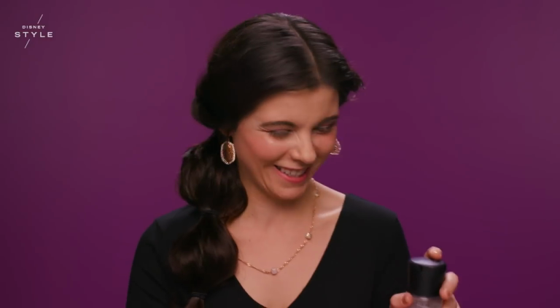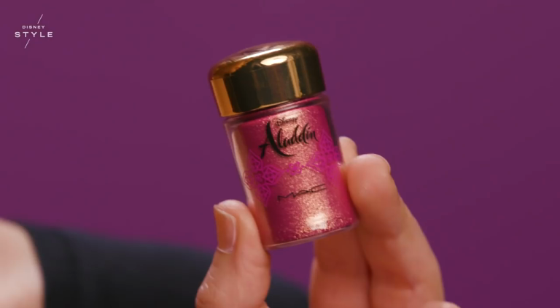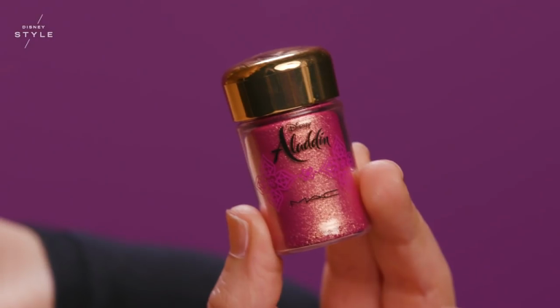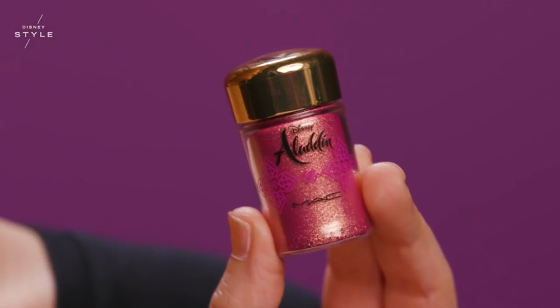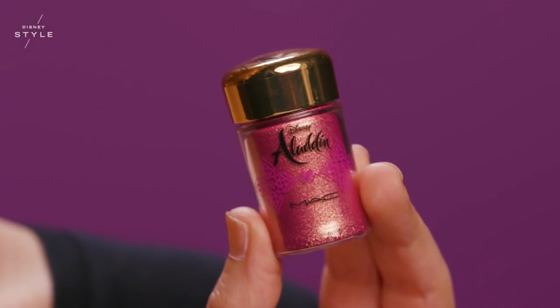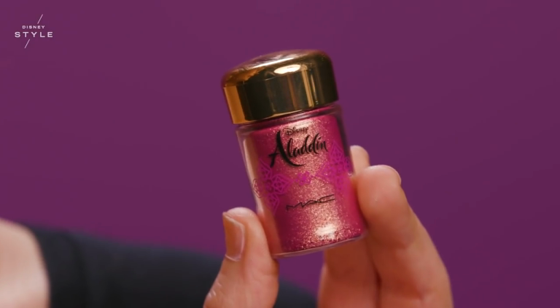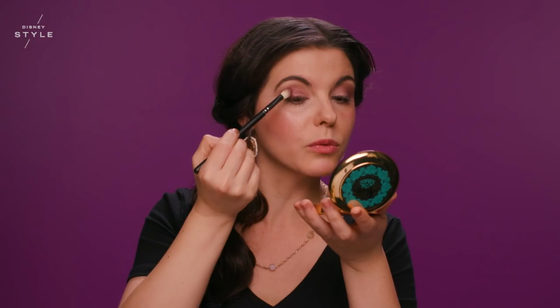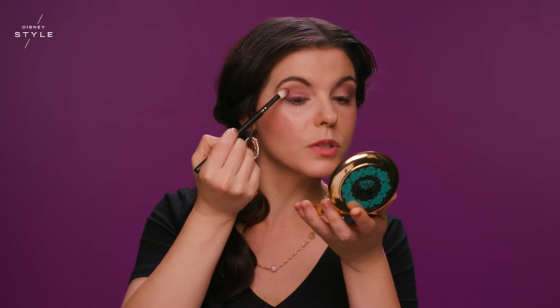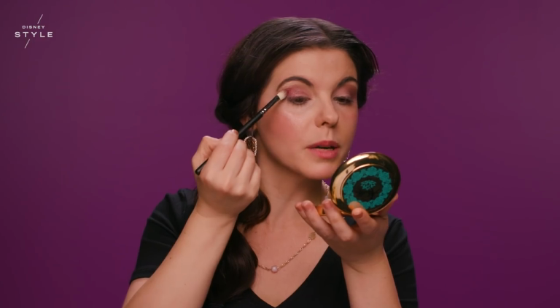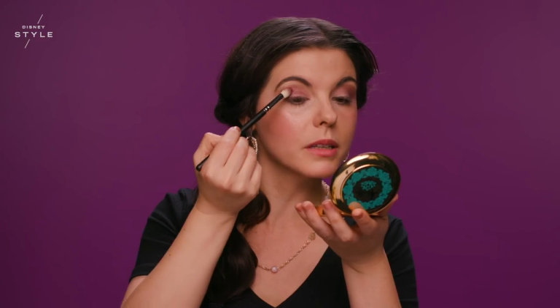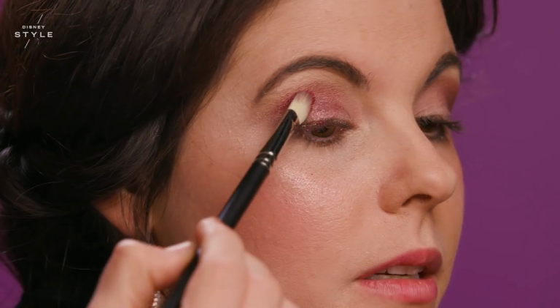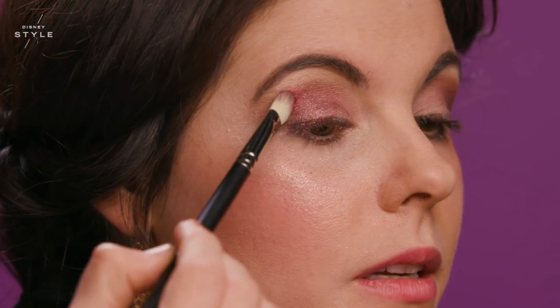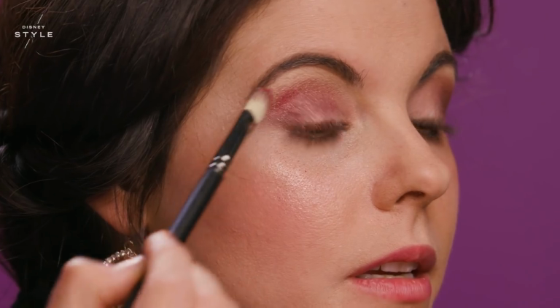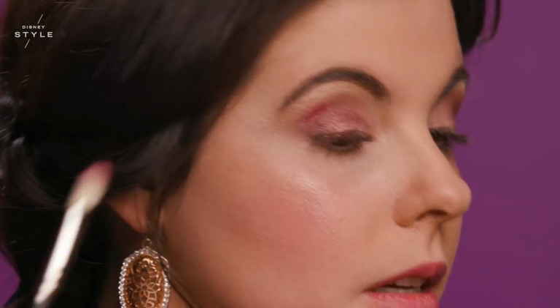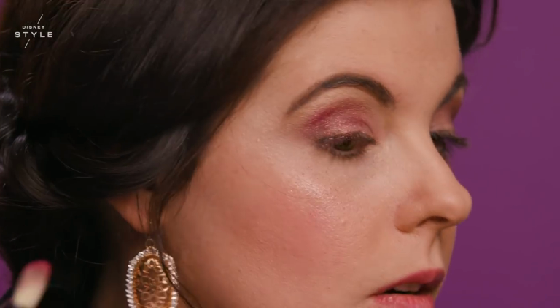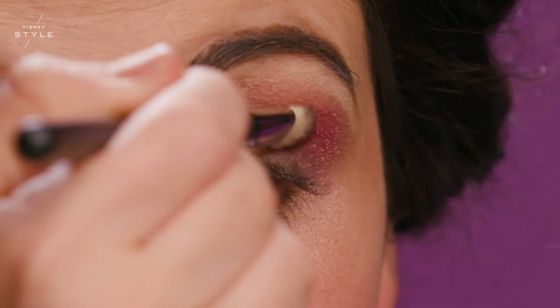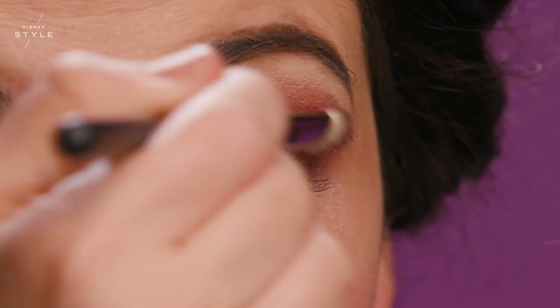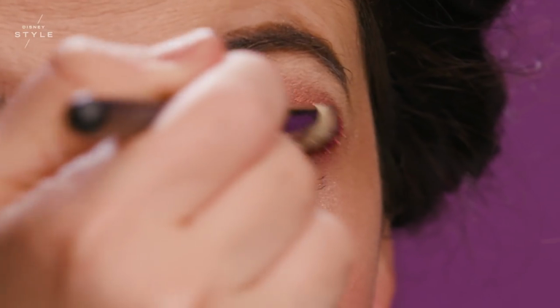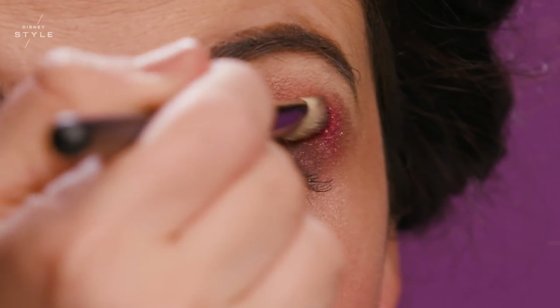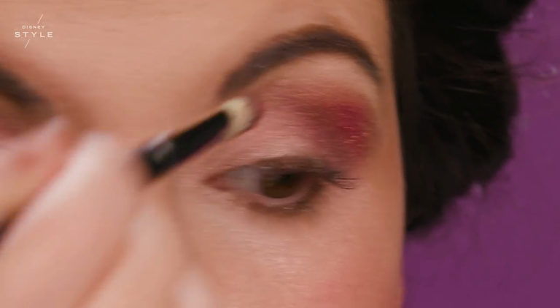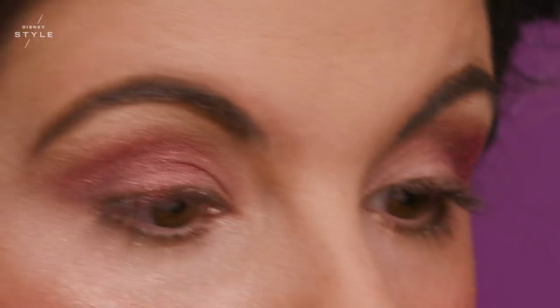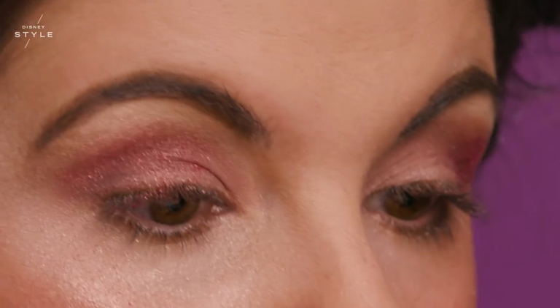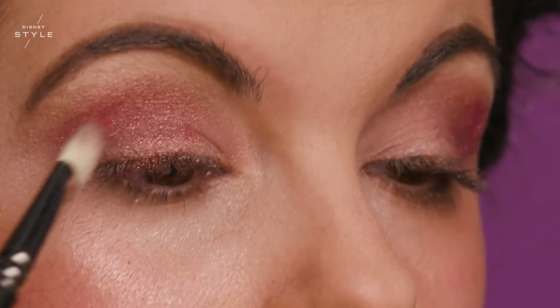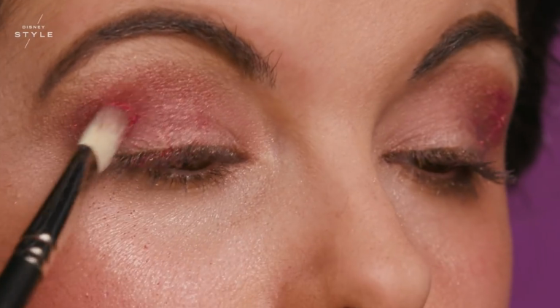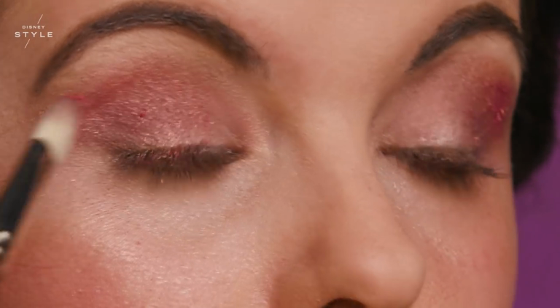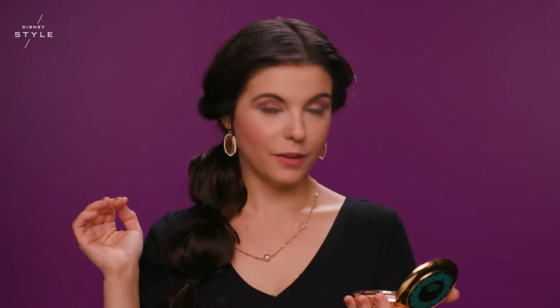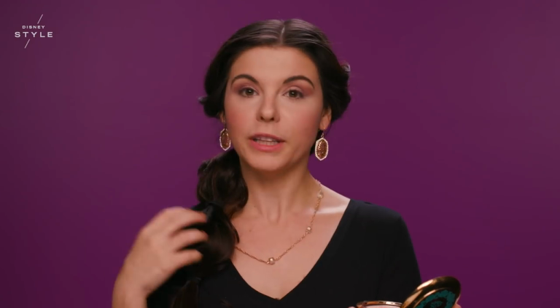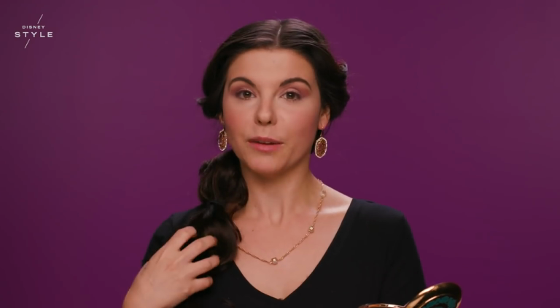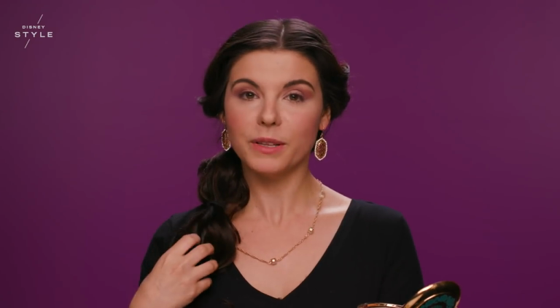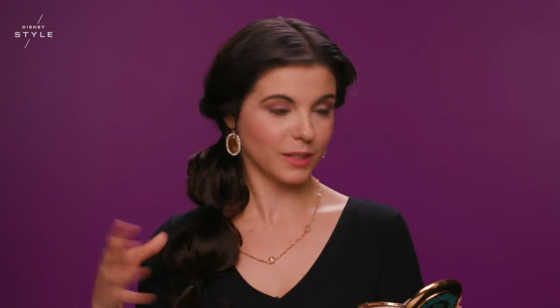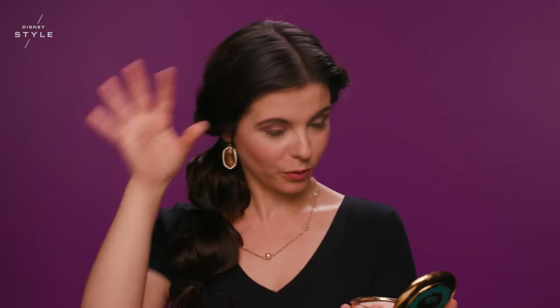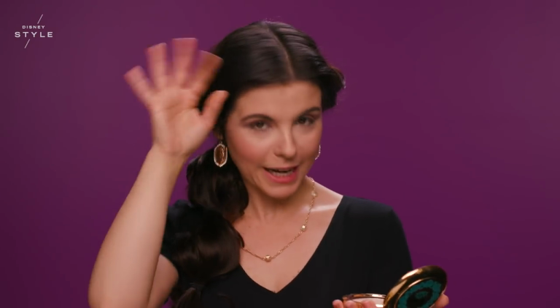Now I'm going to be blending the rose pigment just to give an iridescent rougie look. I feel like a princess already.